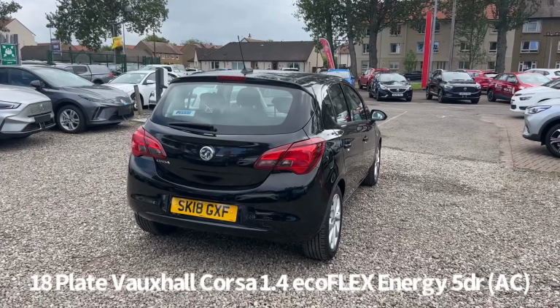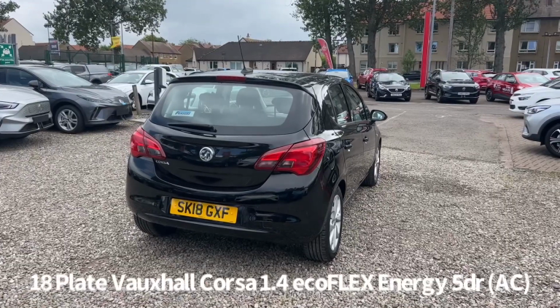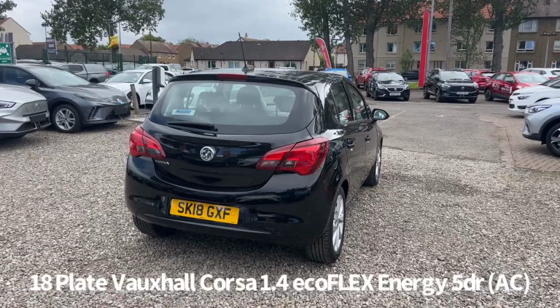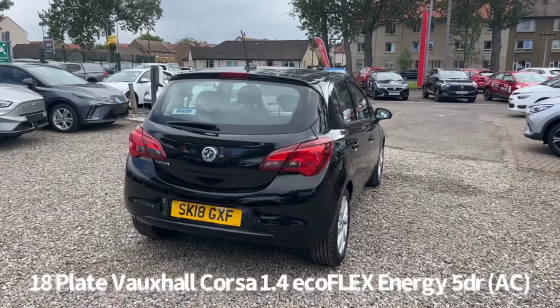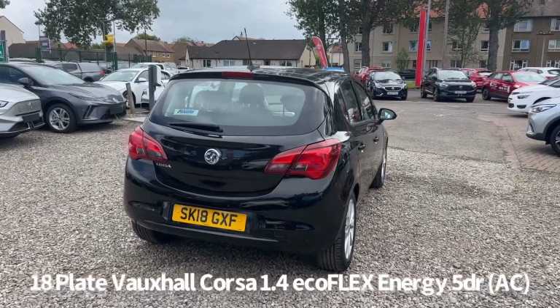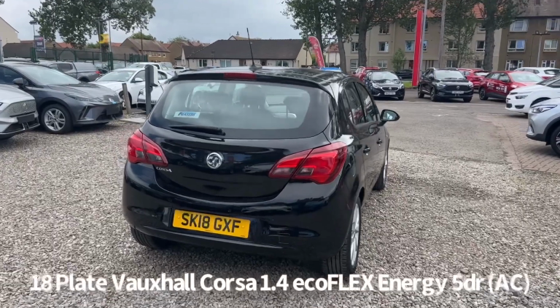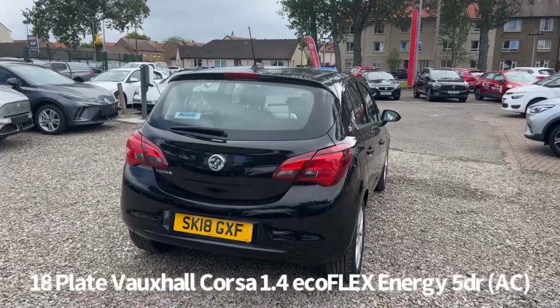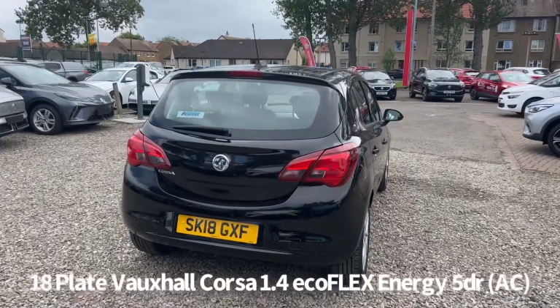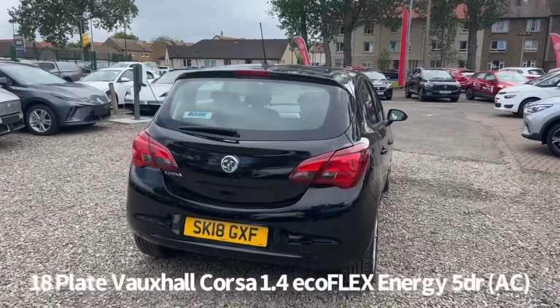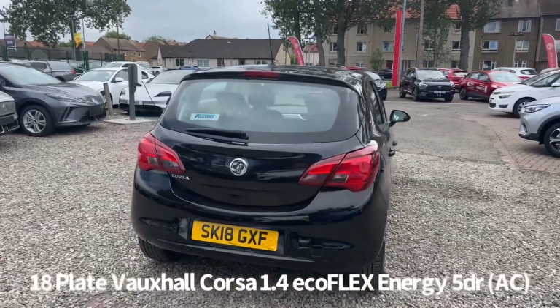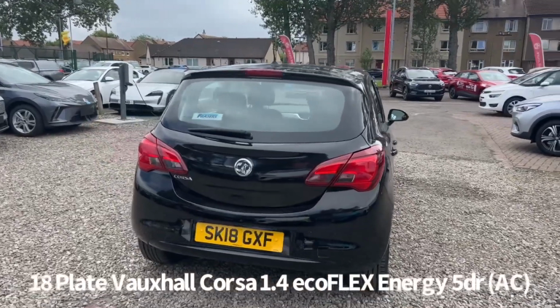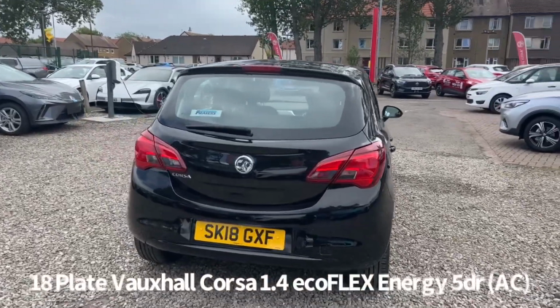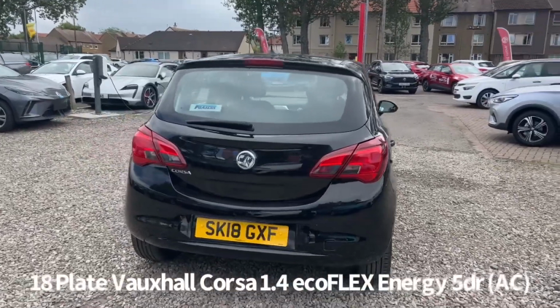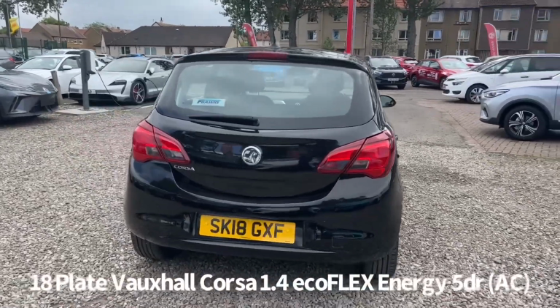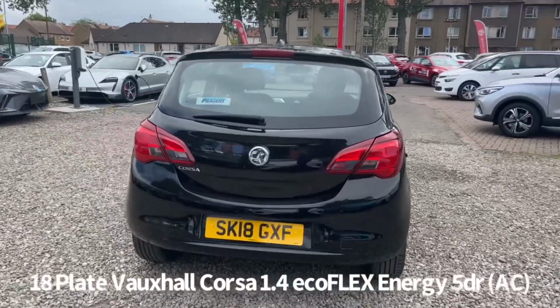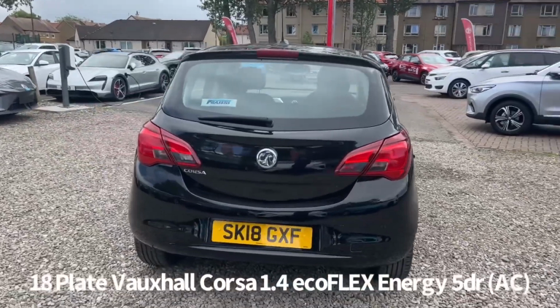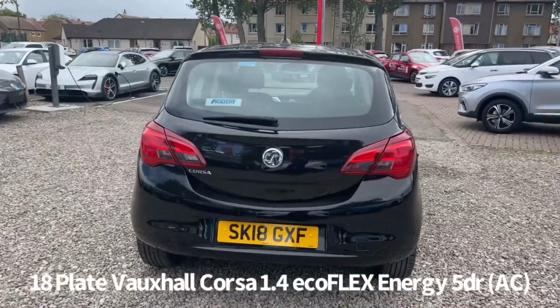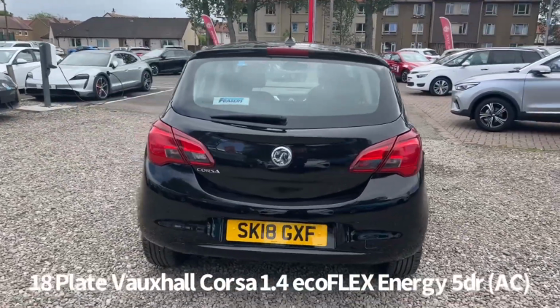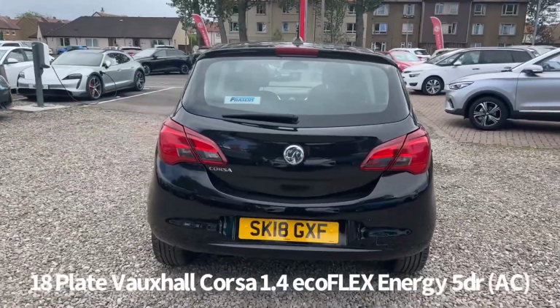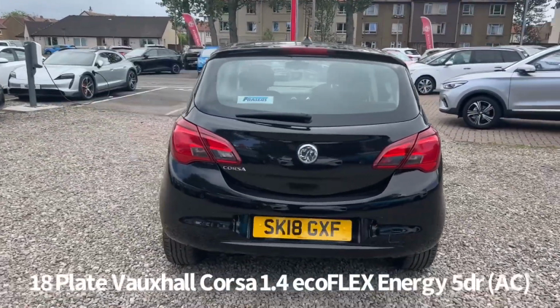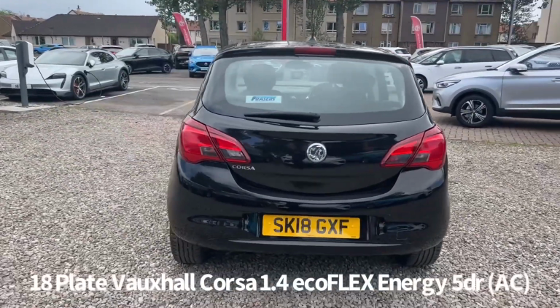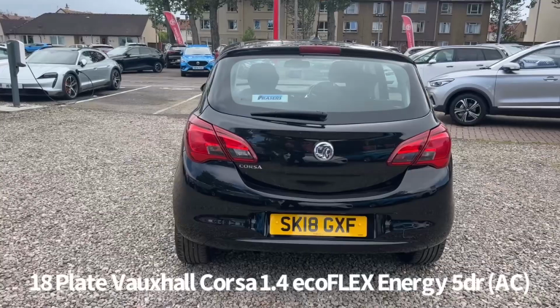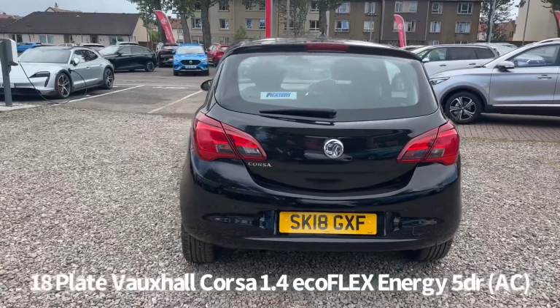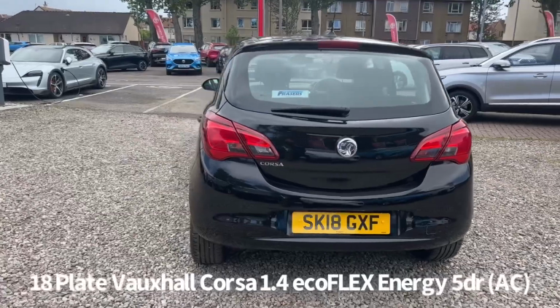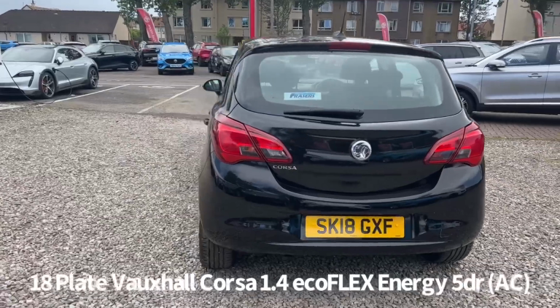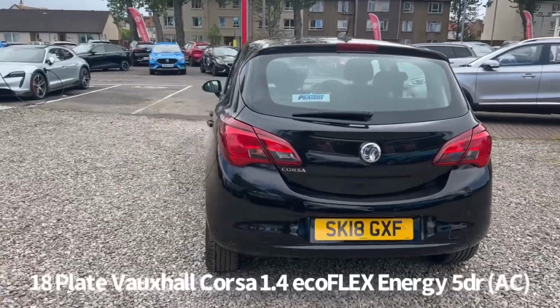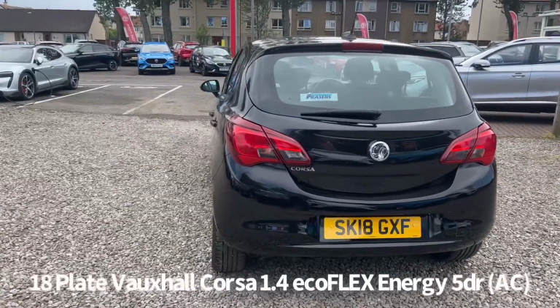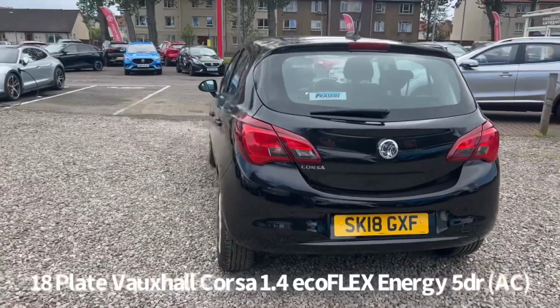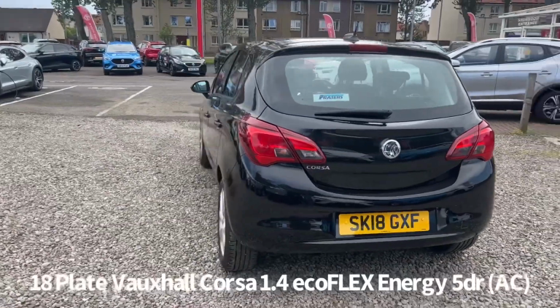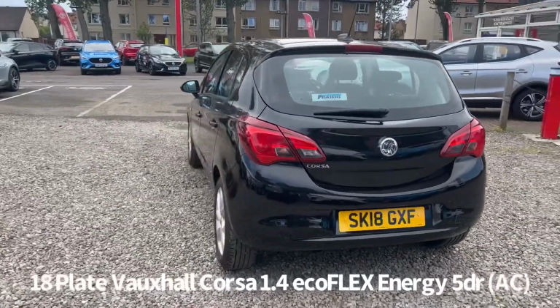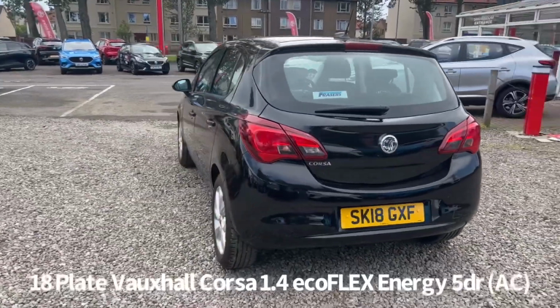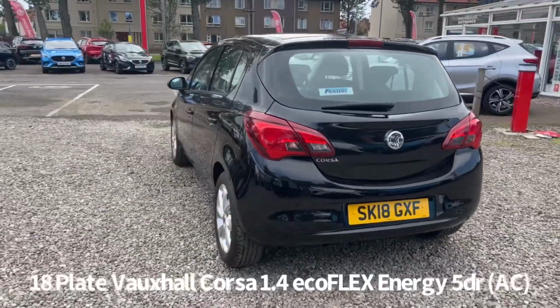It comes with two keys and will be supplied with a six month parts and labour warranty when it's sold, with the option to upgrade that to one or two years.